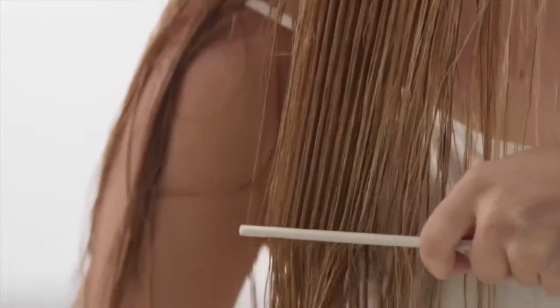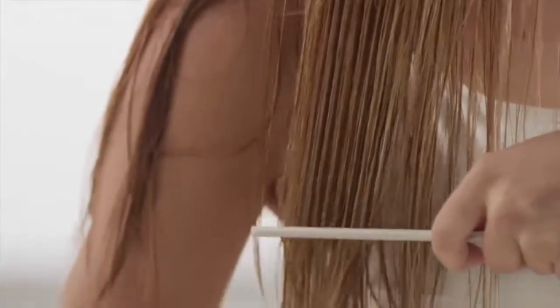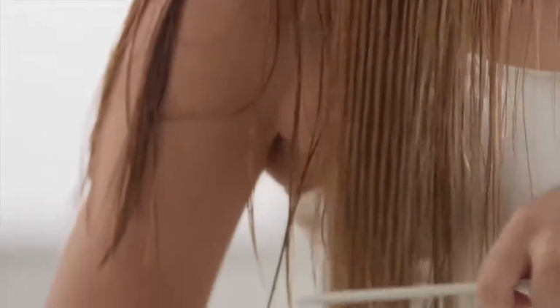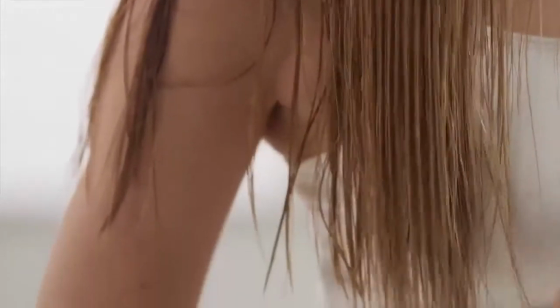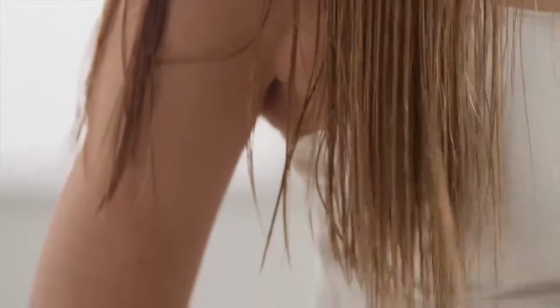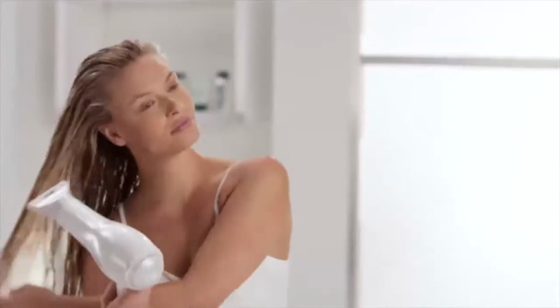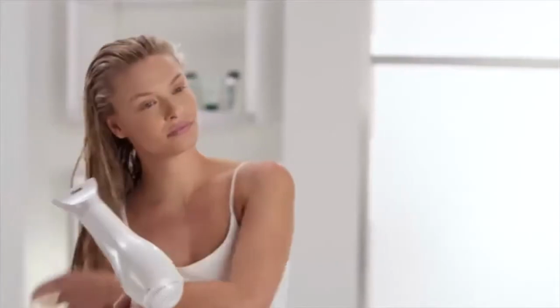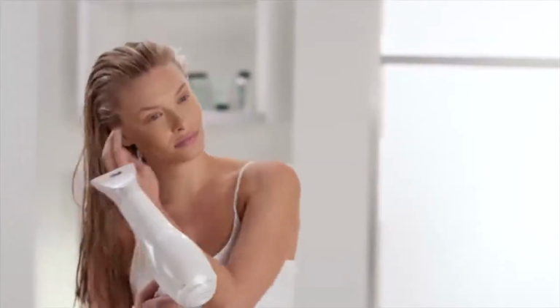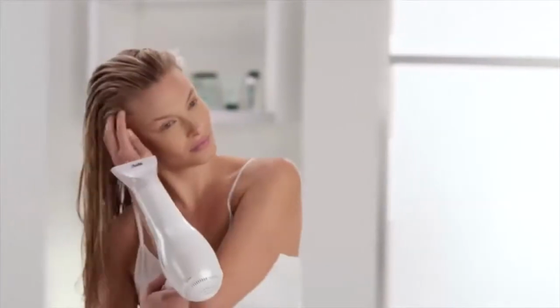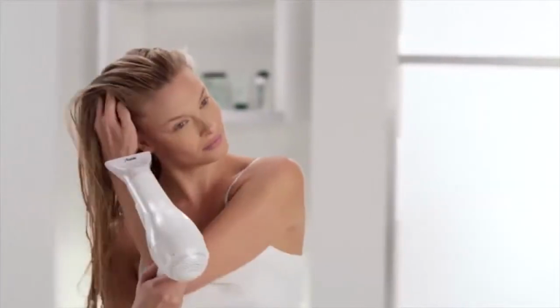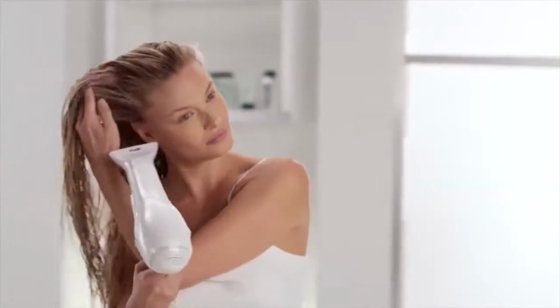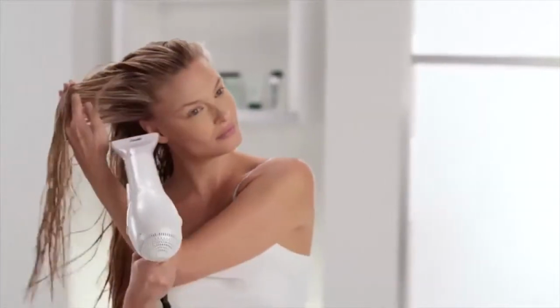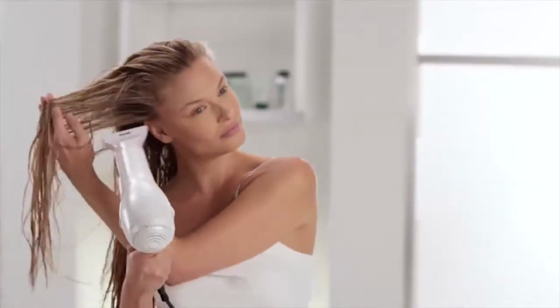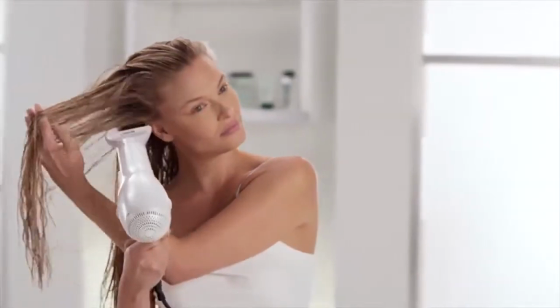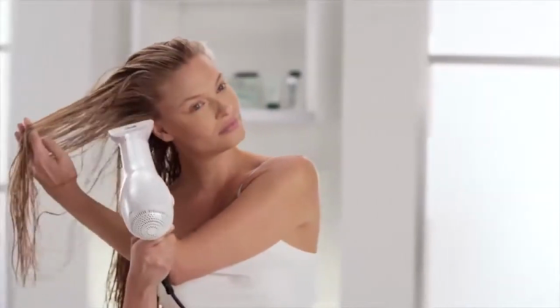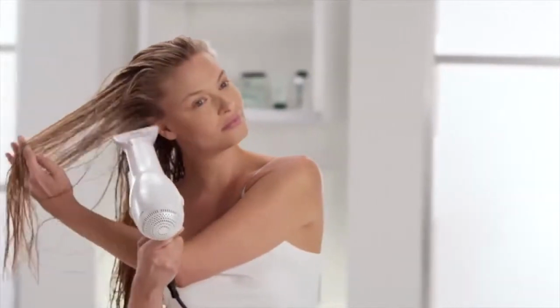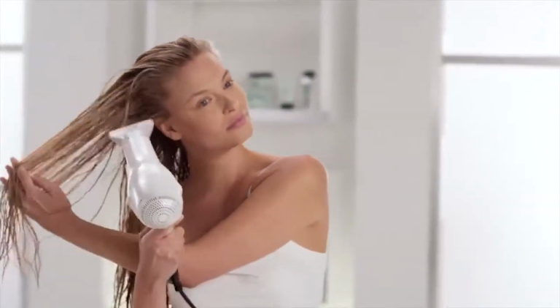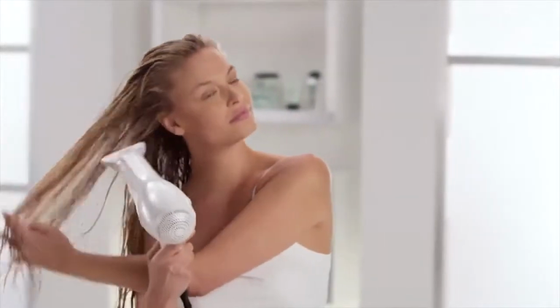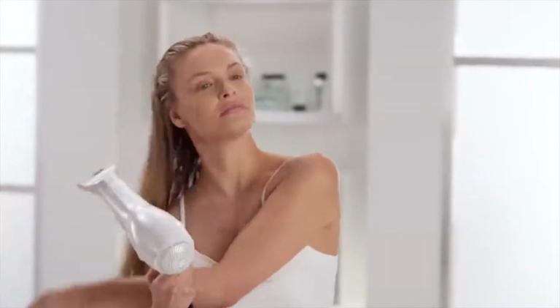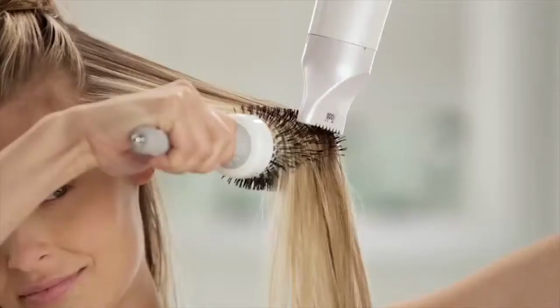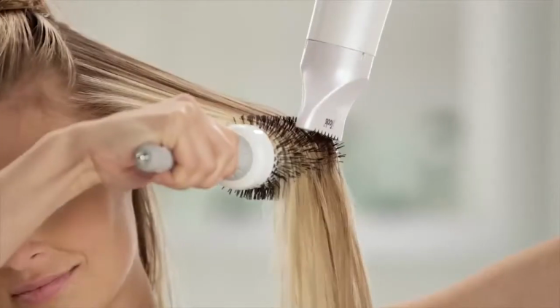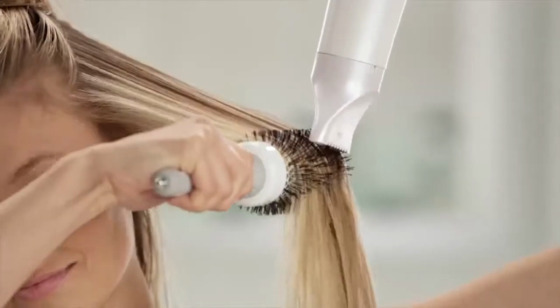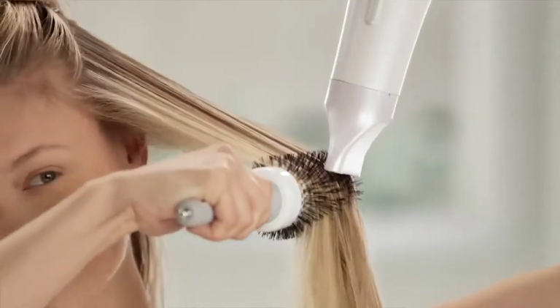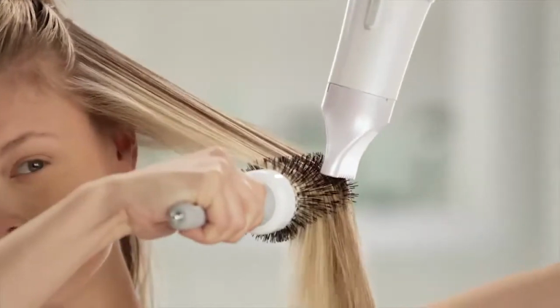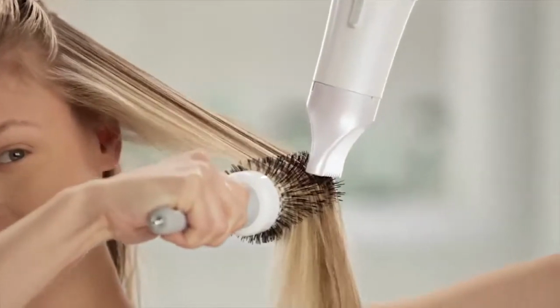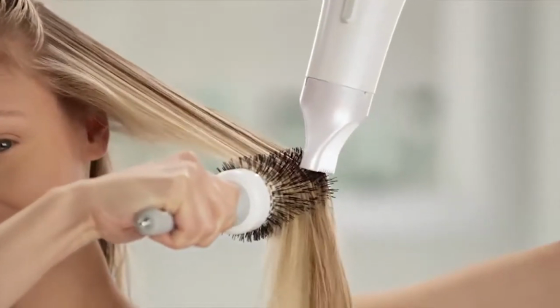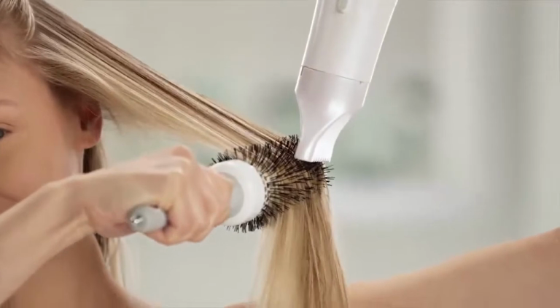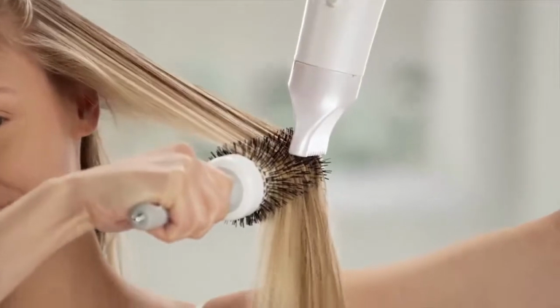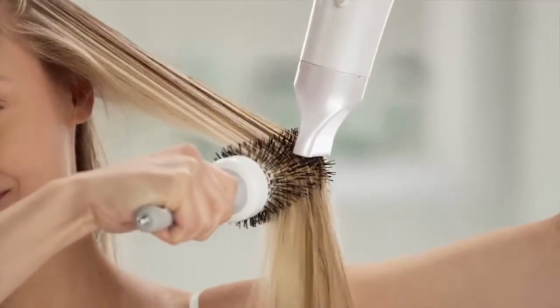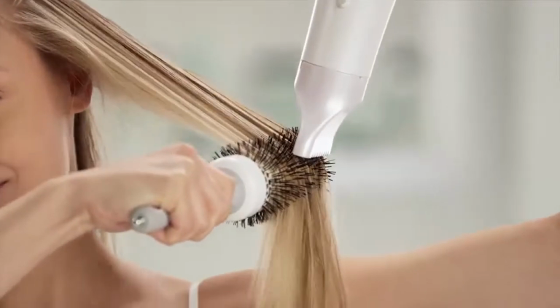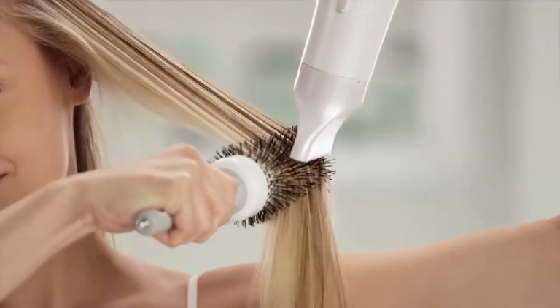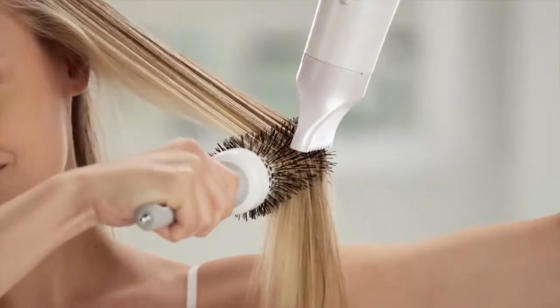Rough dry until your hair is about 80% dry. With a brush, continue to blow dry until your hair is completely dry and smooth.